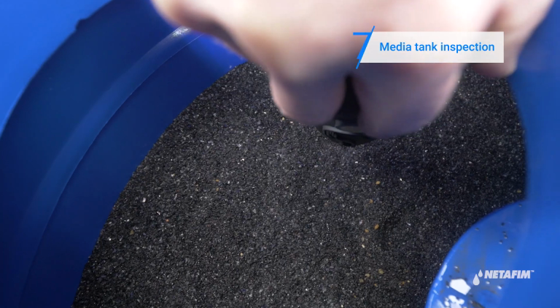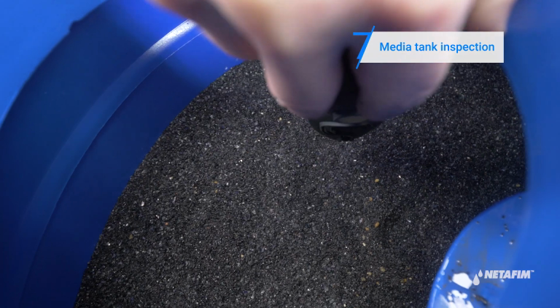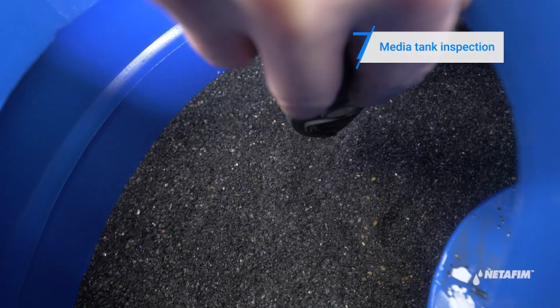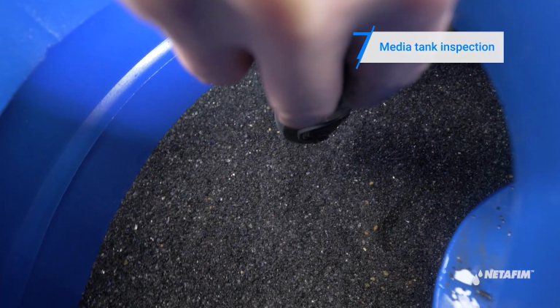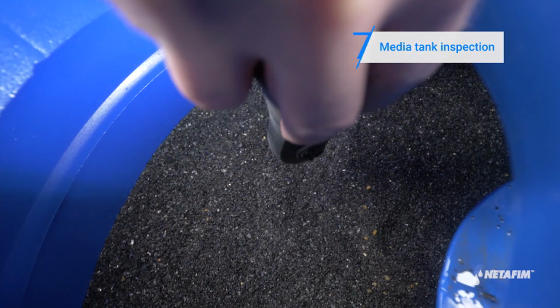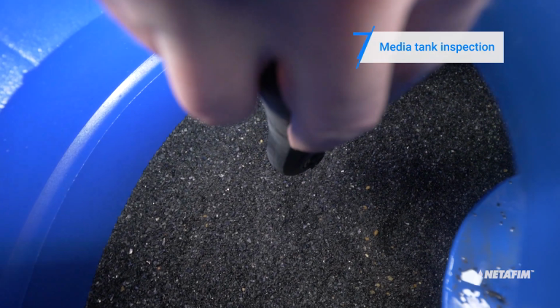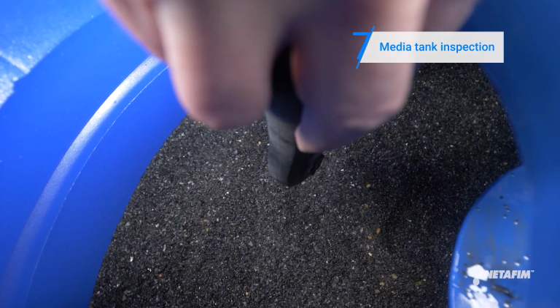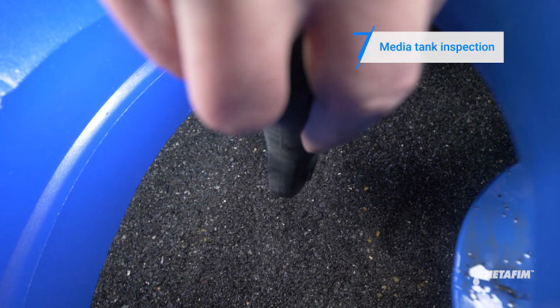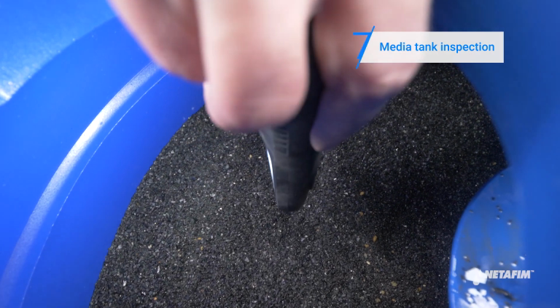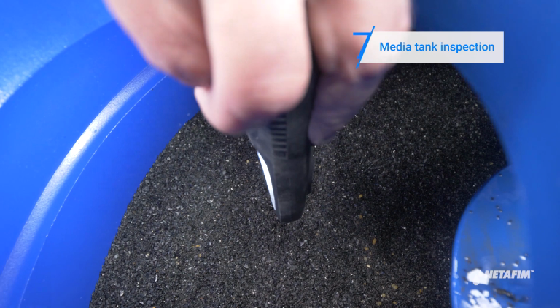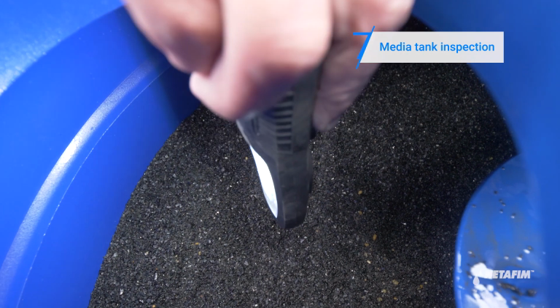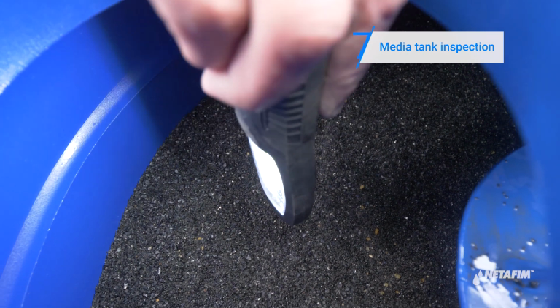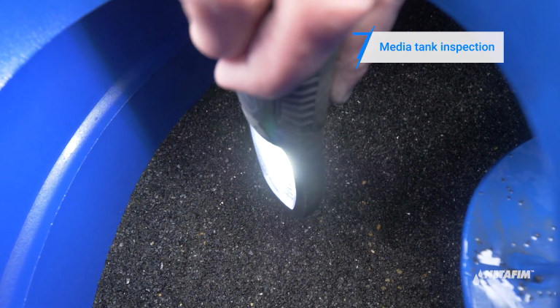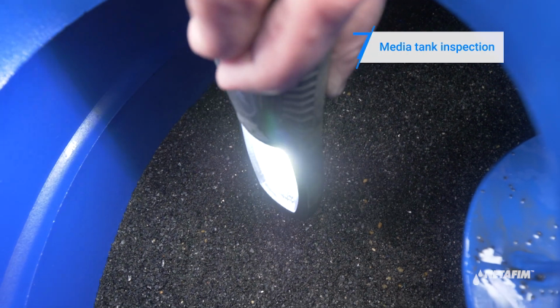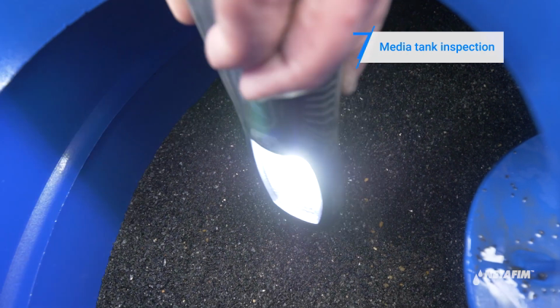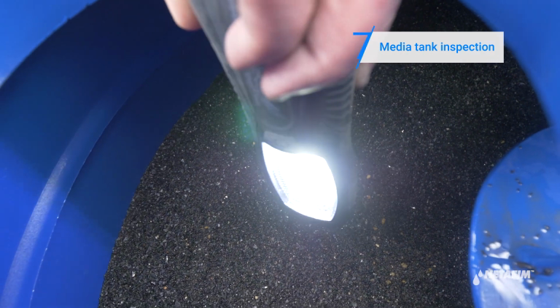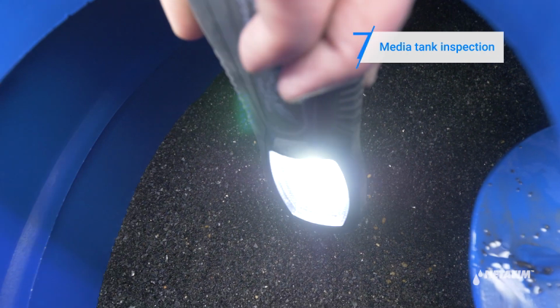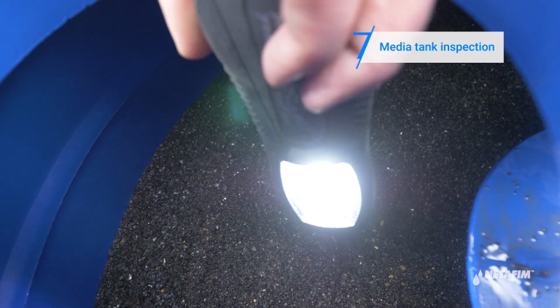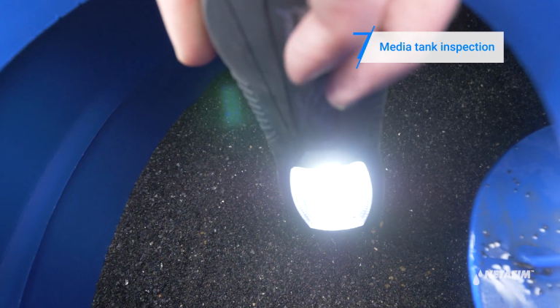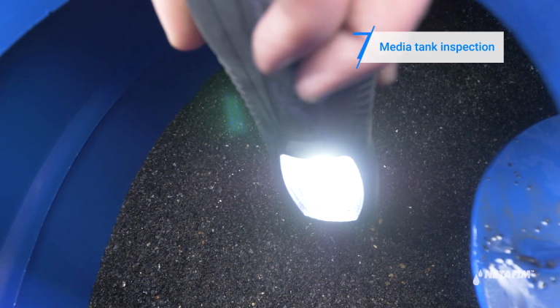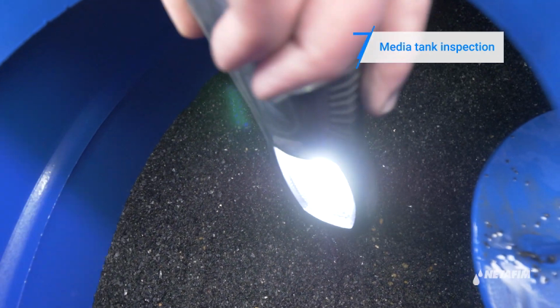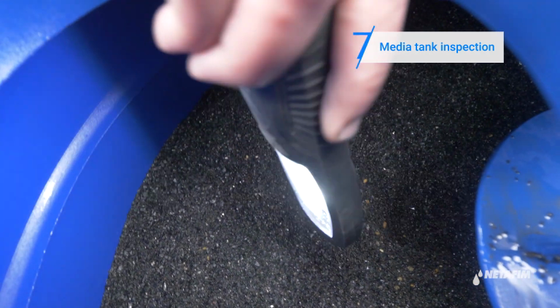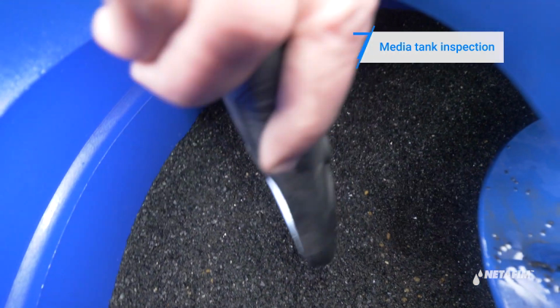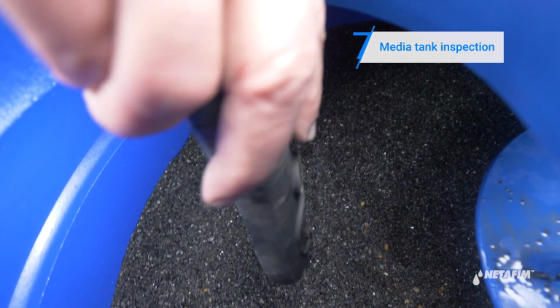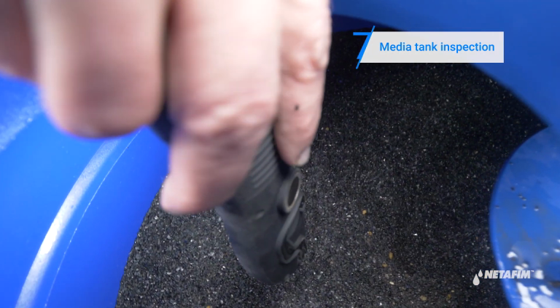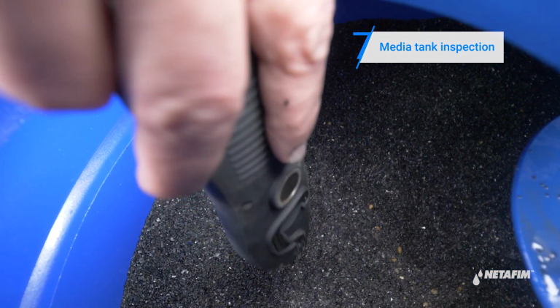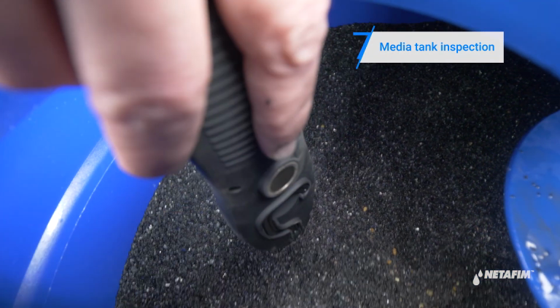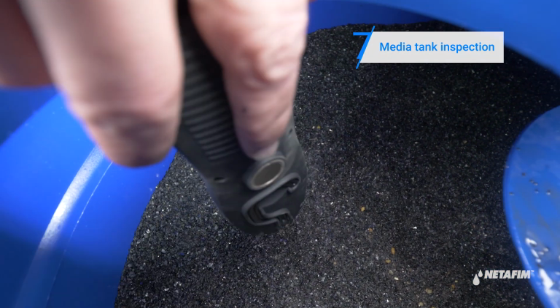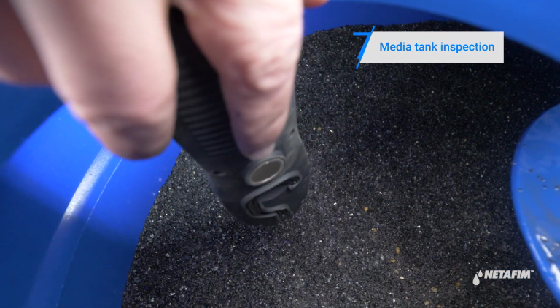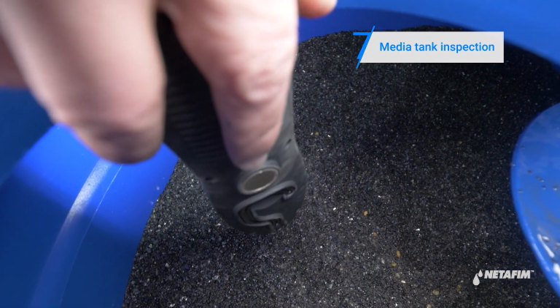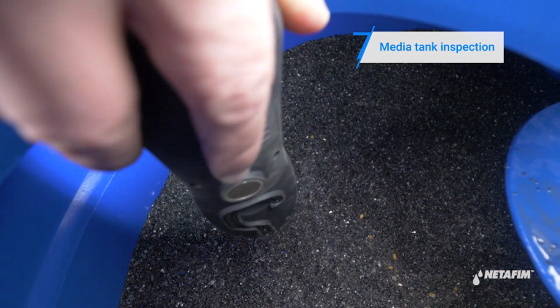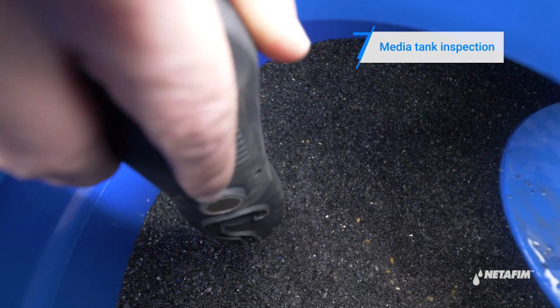Using a flashlight, check the outside and inside of the tanks for any paint damage. If any paint is damaged, retouch.